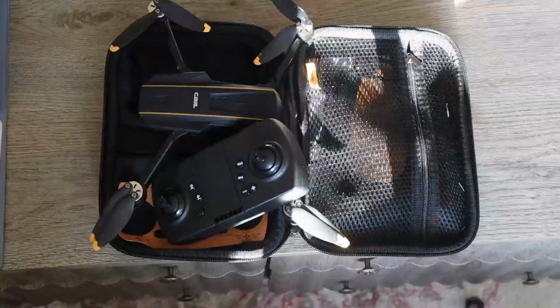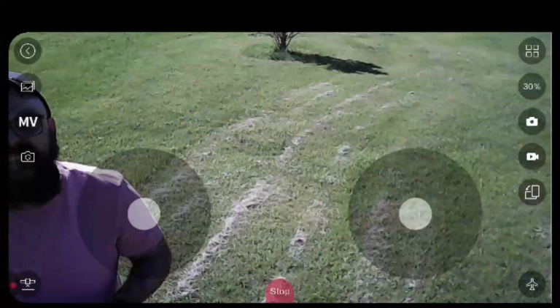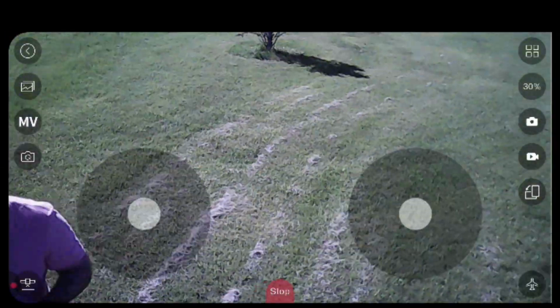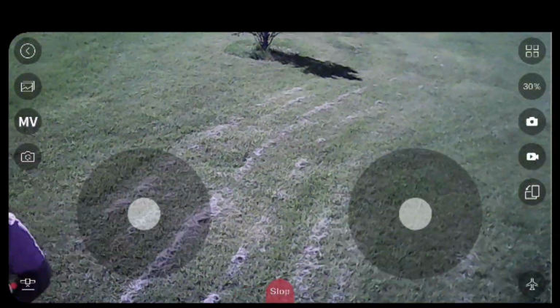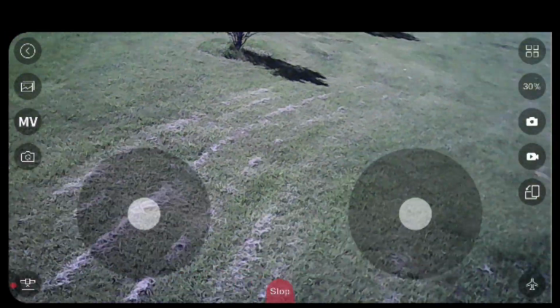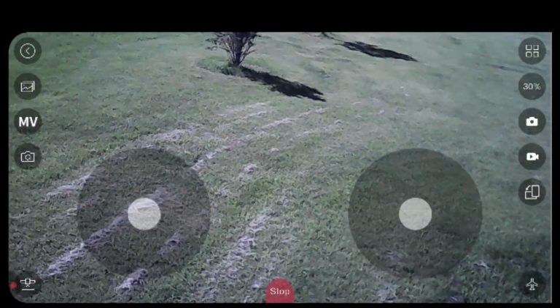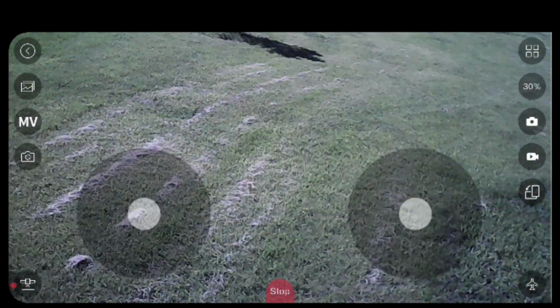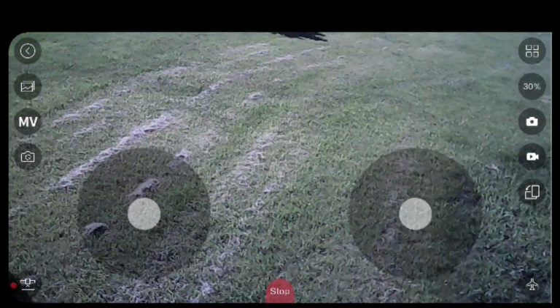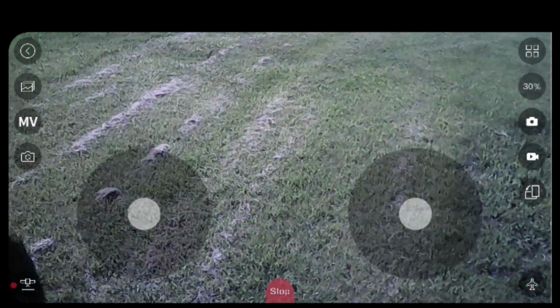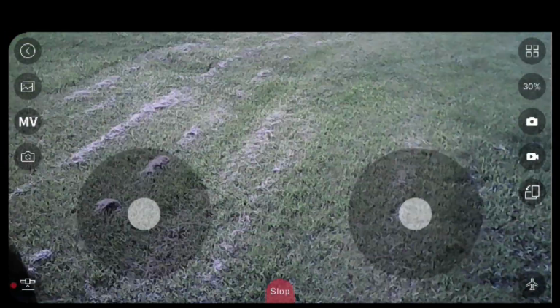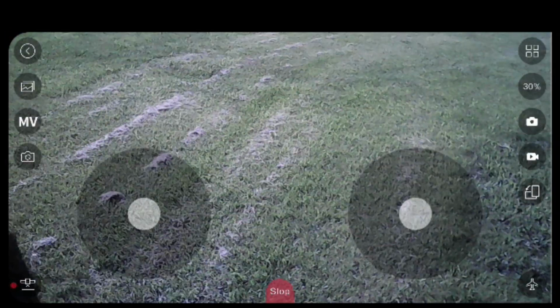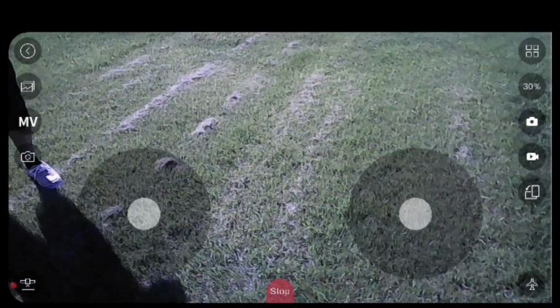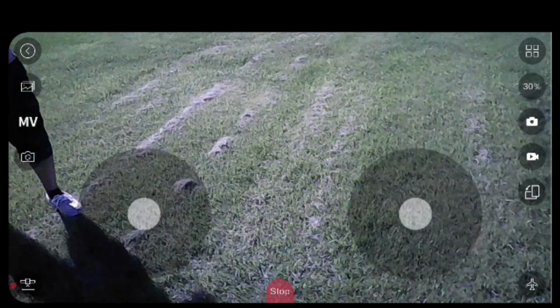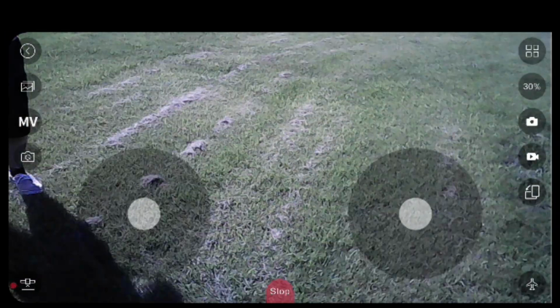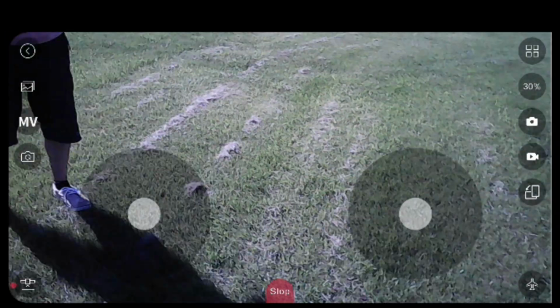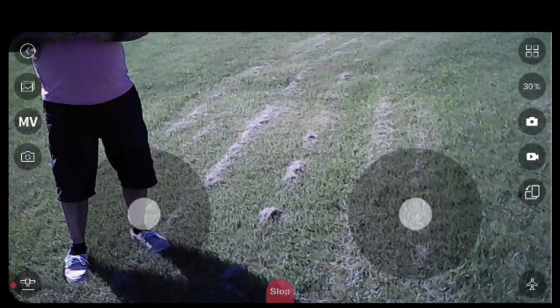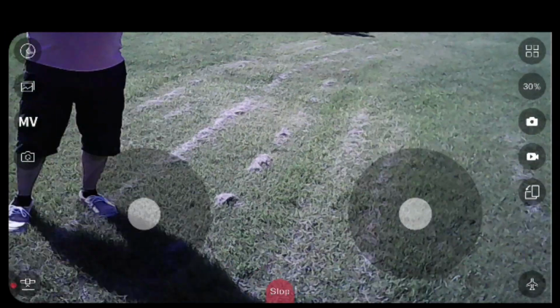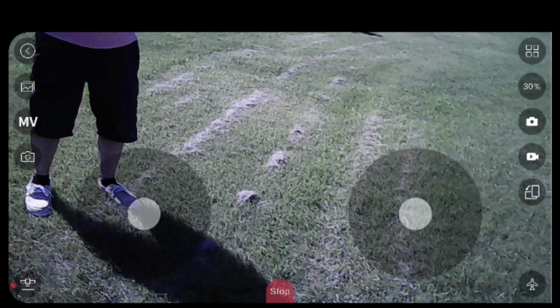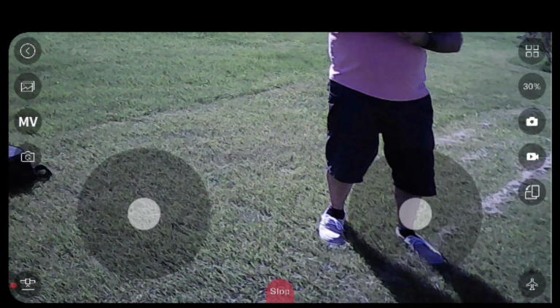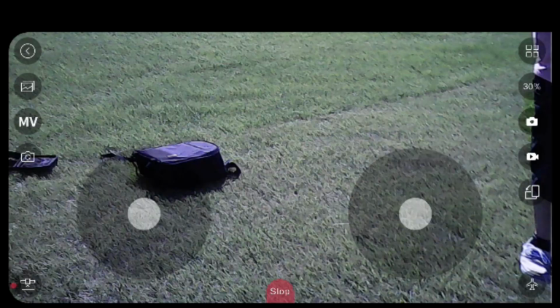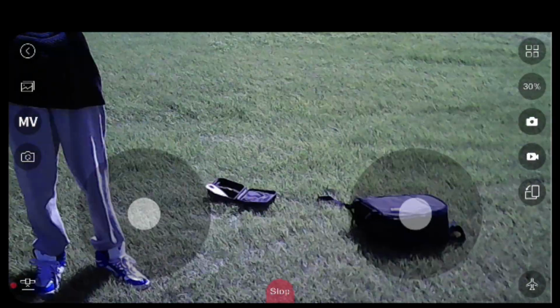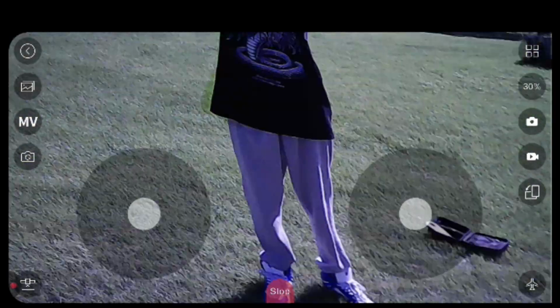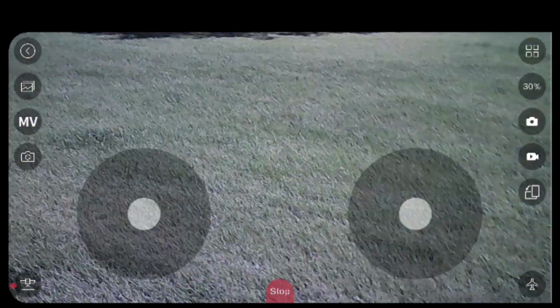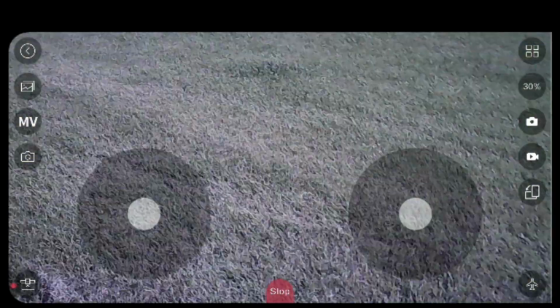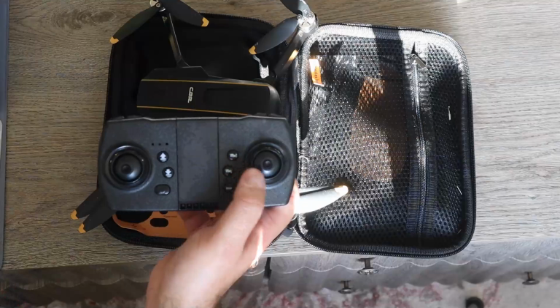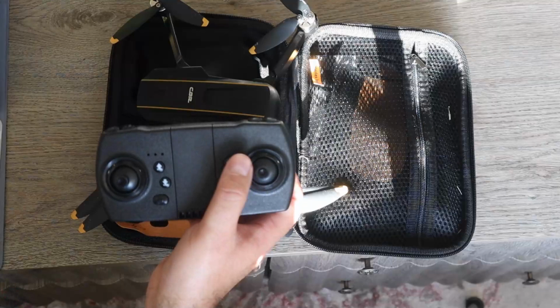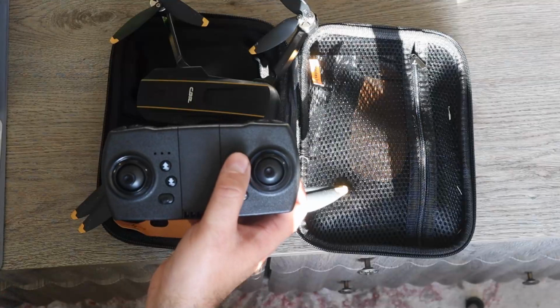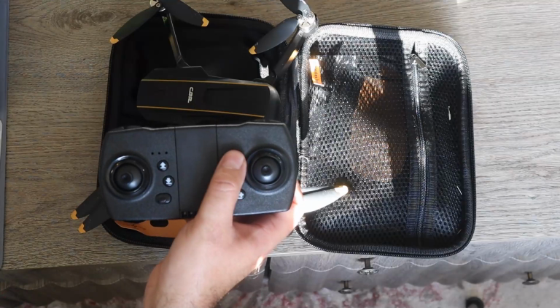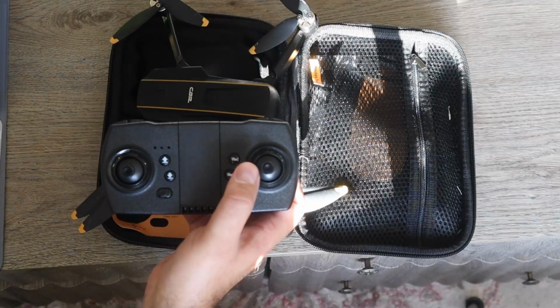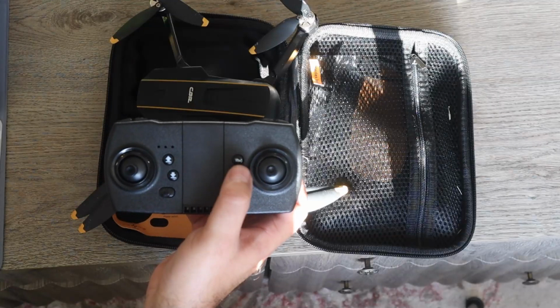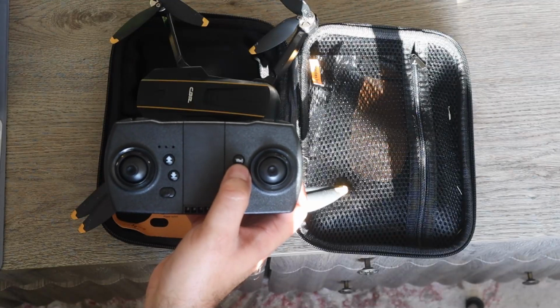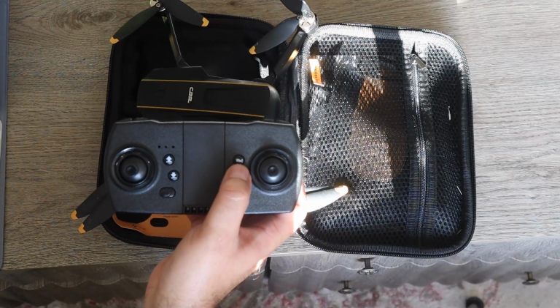As for the camera, you can have it record what's directly below the drone or right in front of it with the touch of a button, which are these two buttons over here.